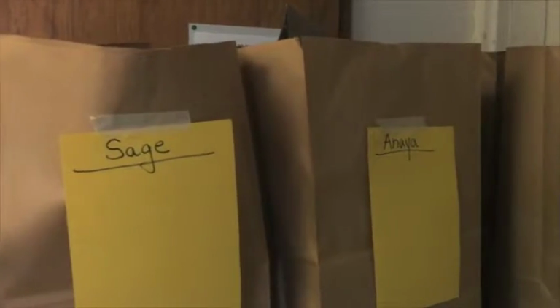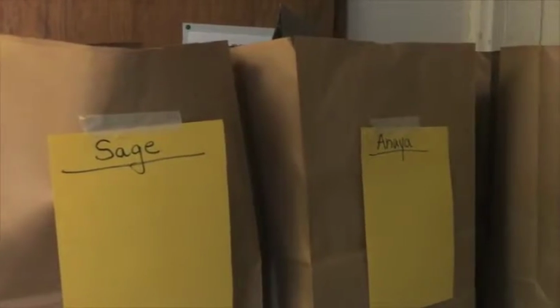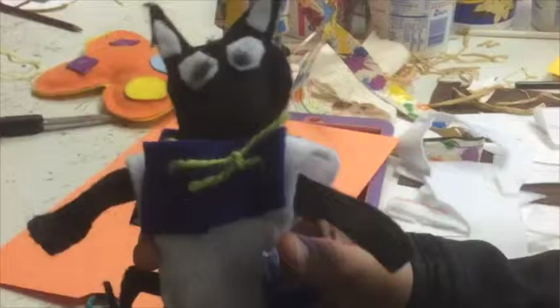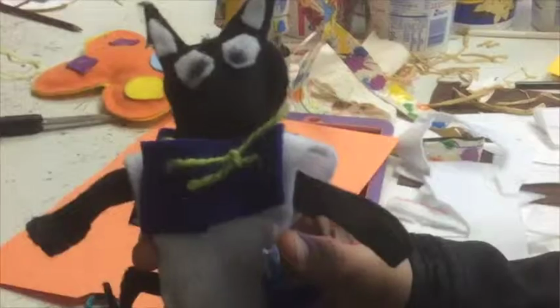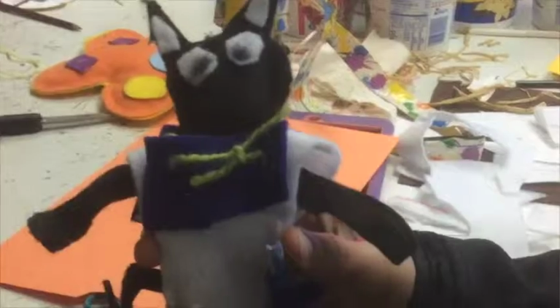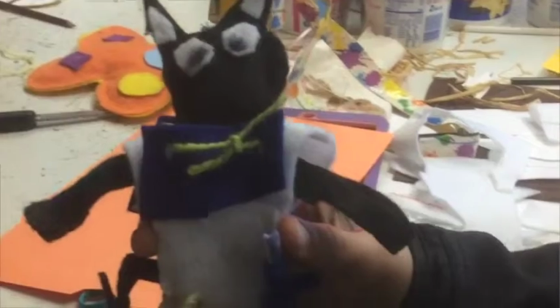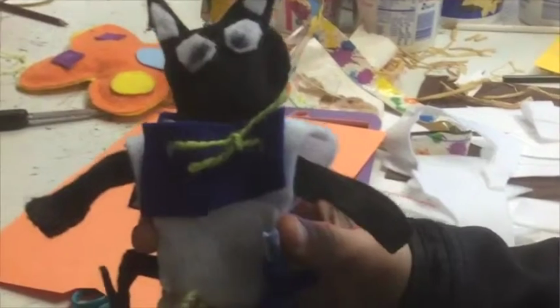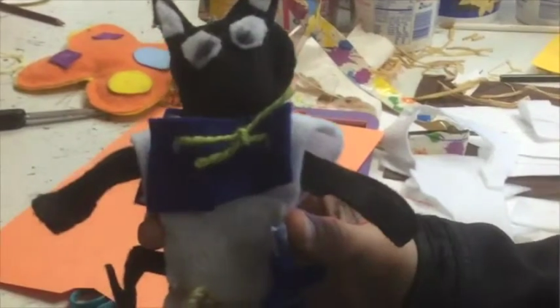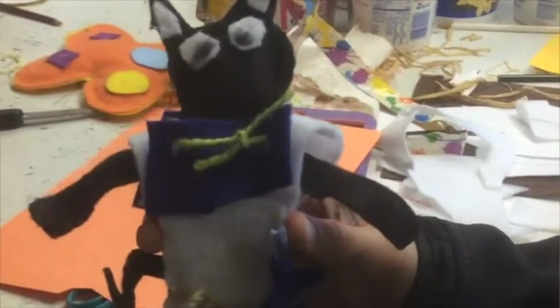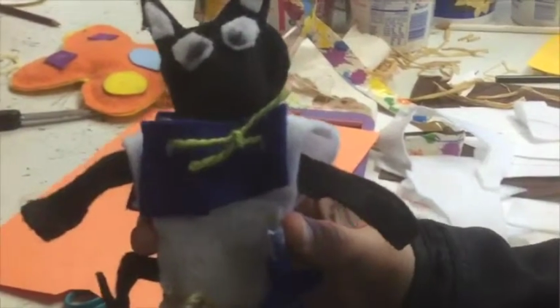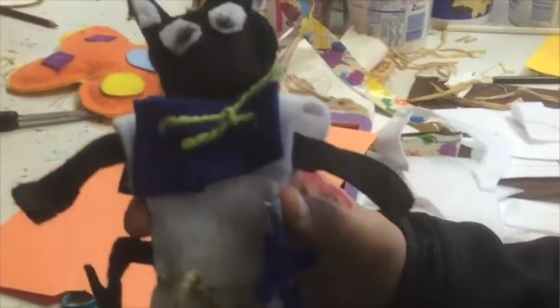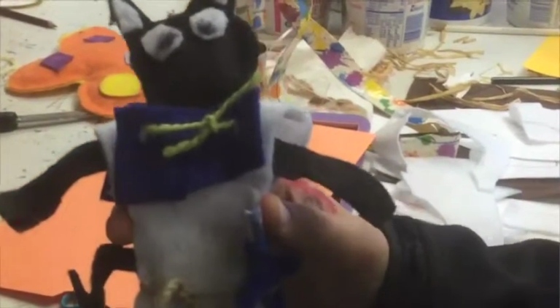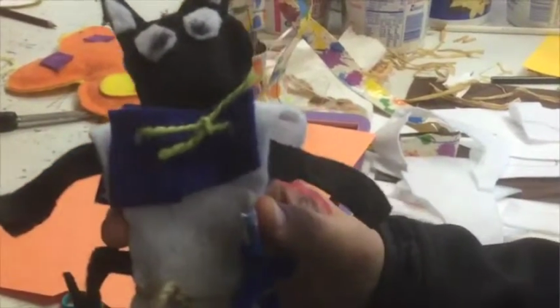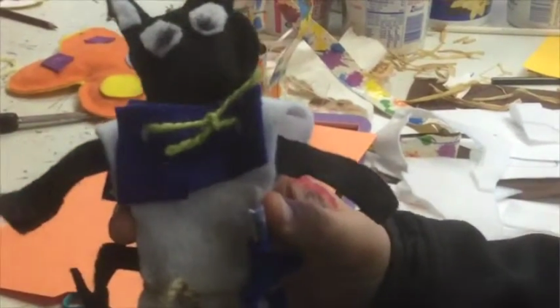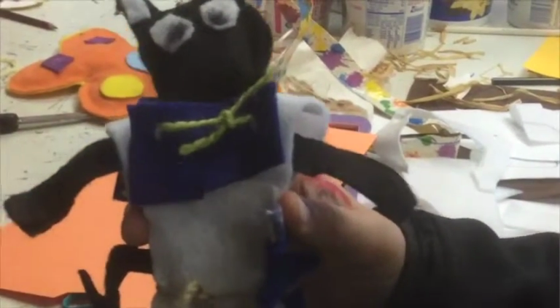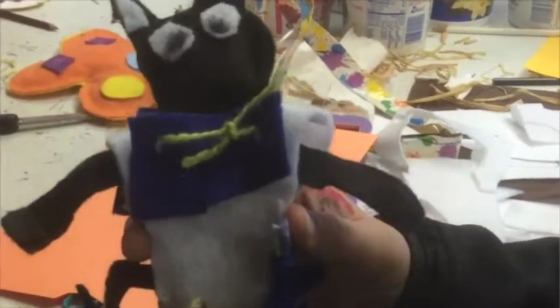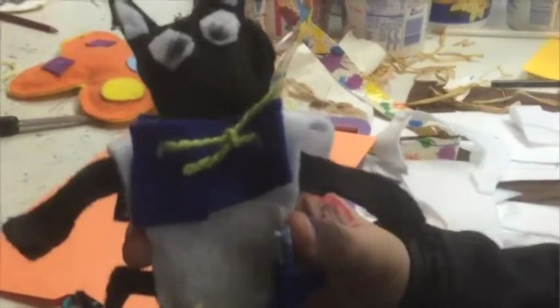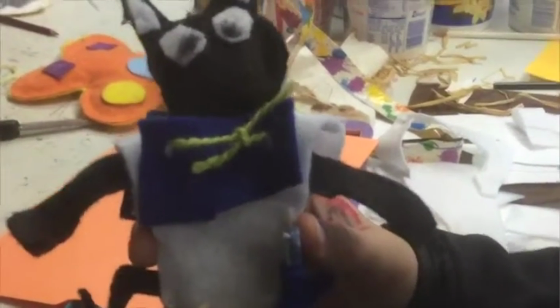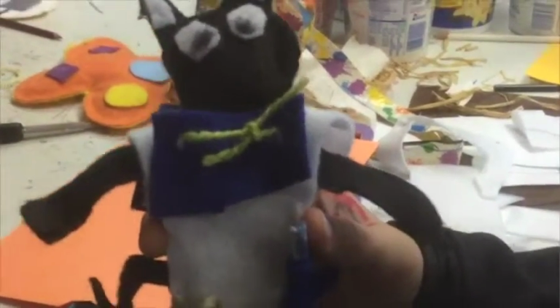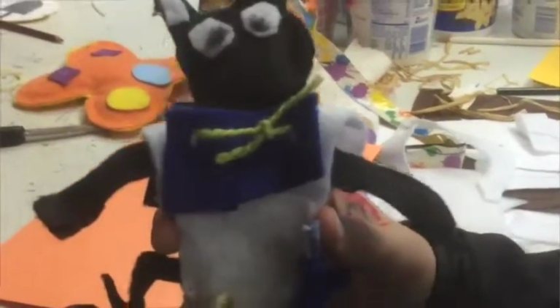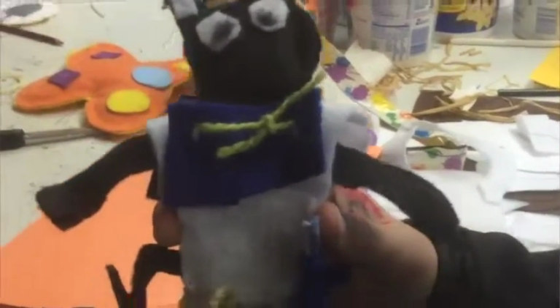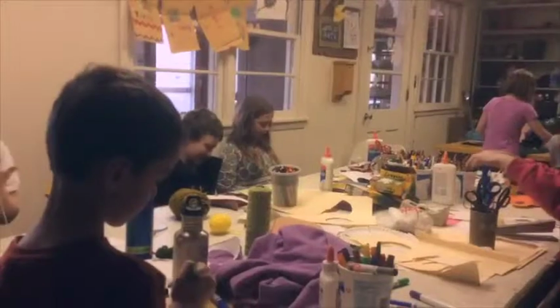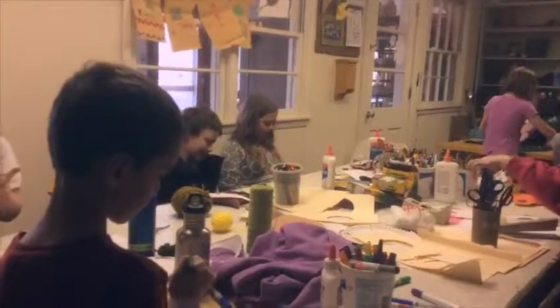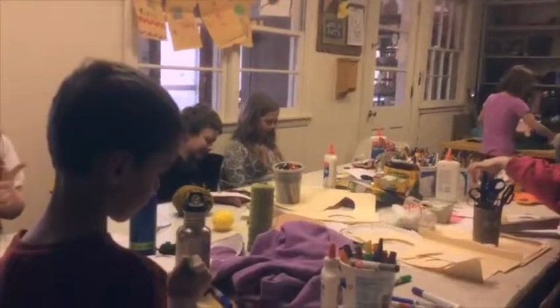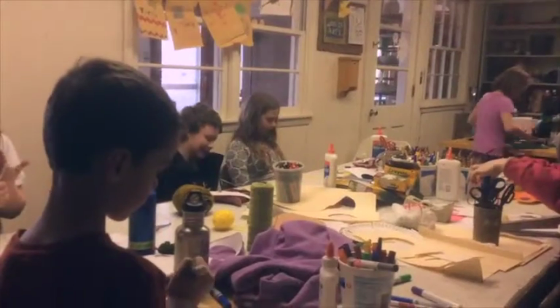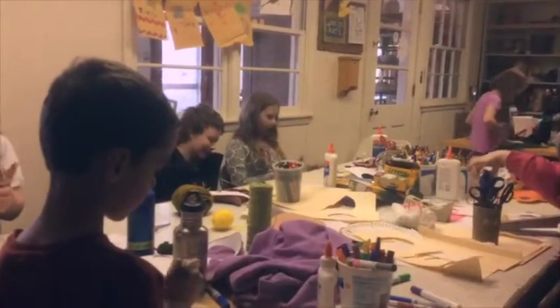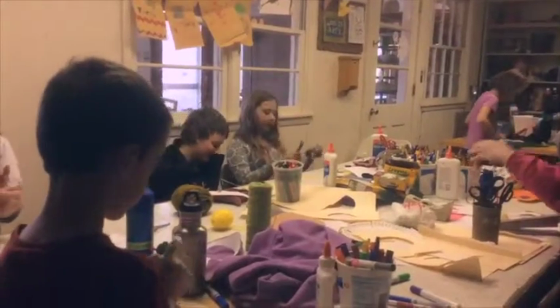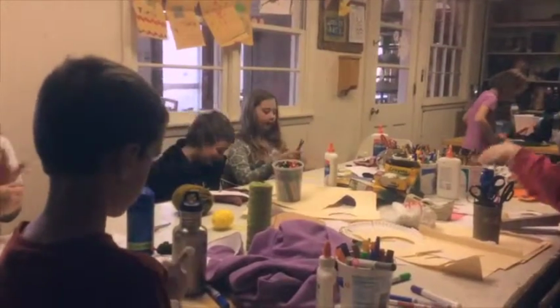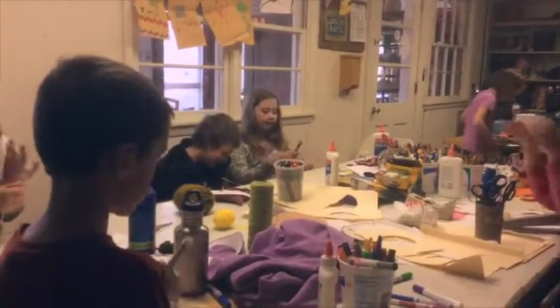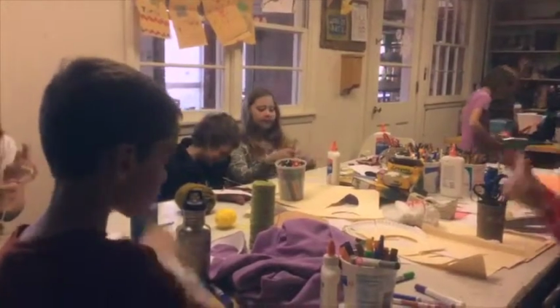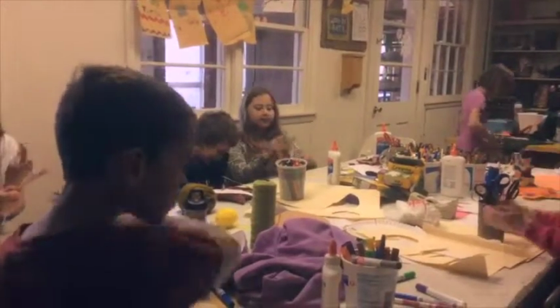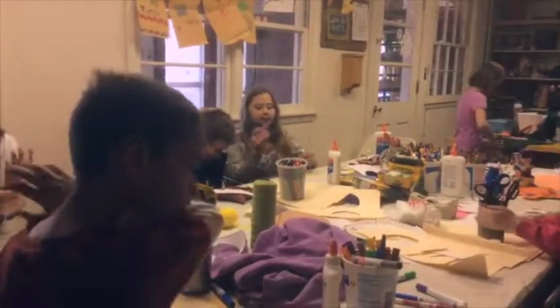A lot of us at this camp are a lot alike. We're all silly — very, very silly. We all like art.